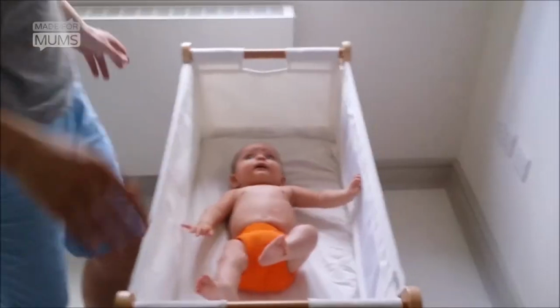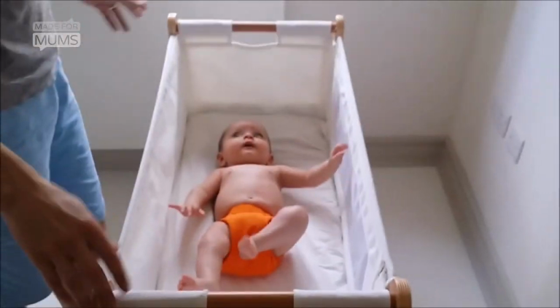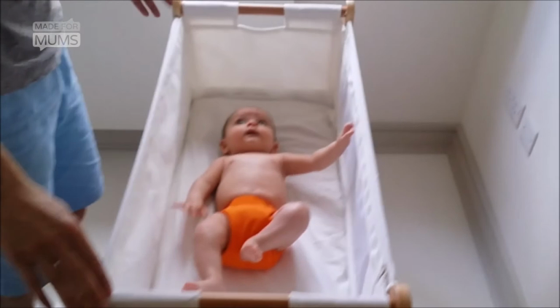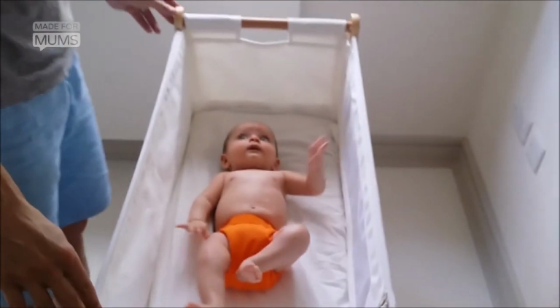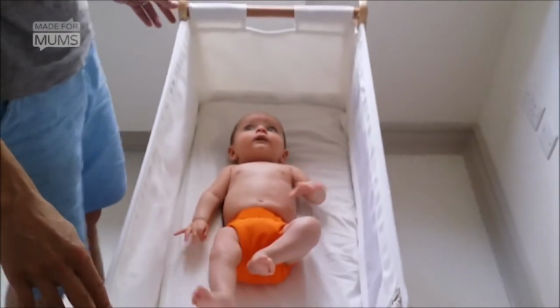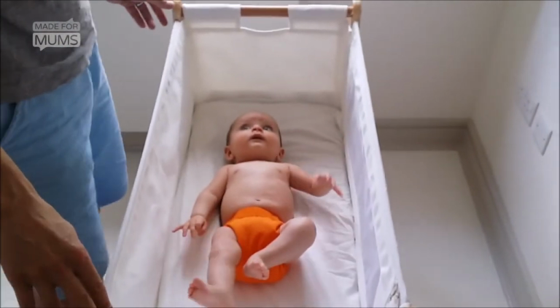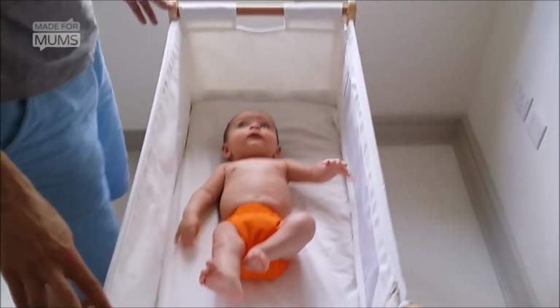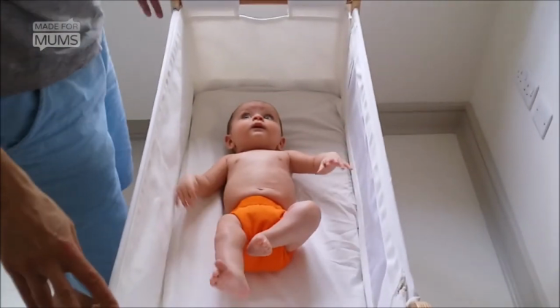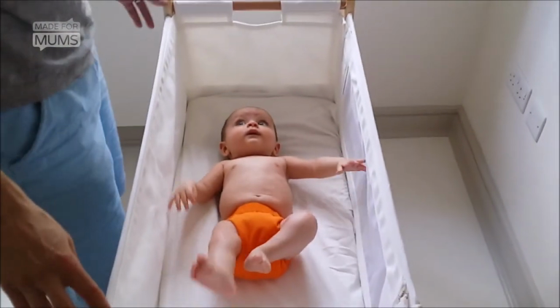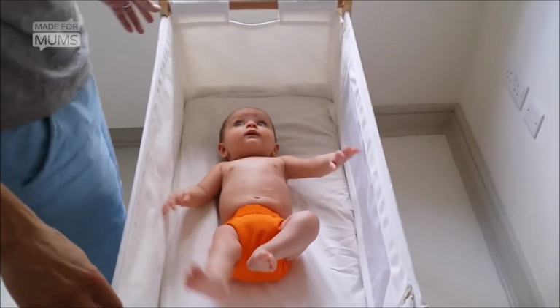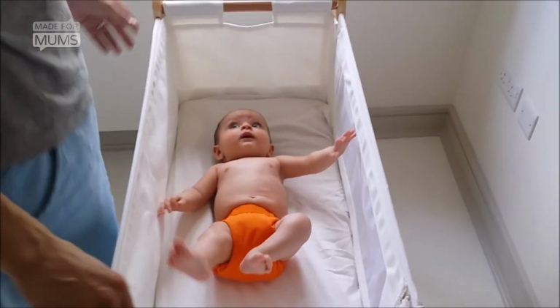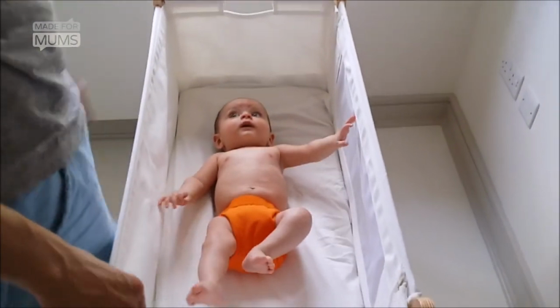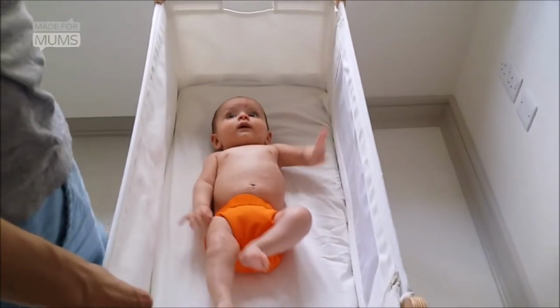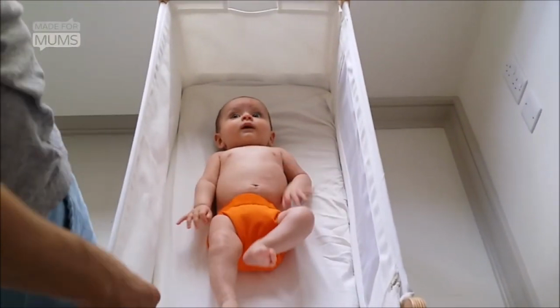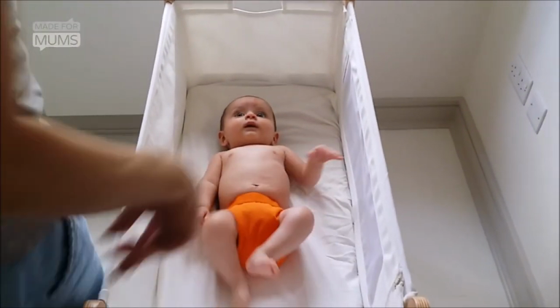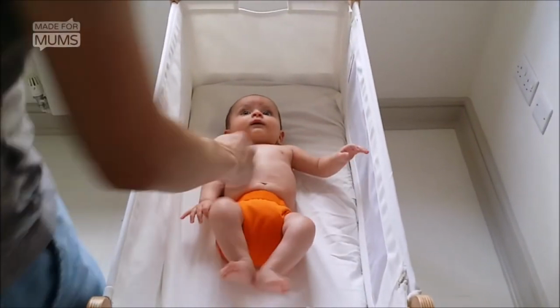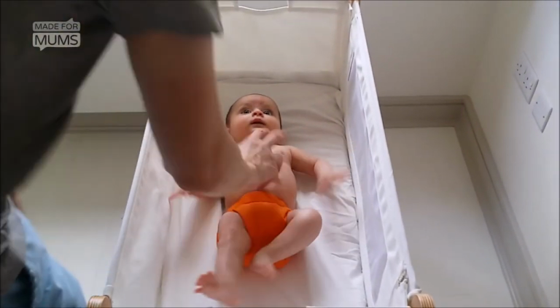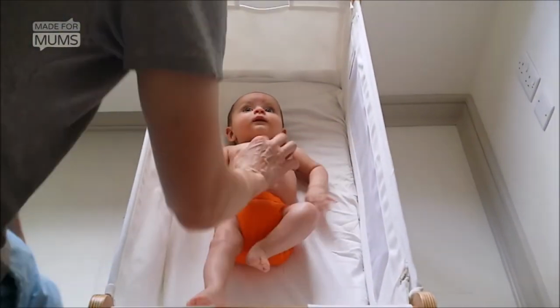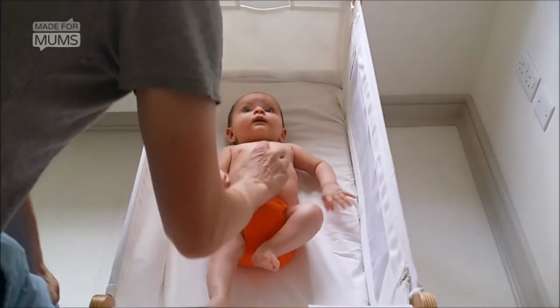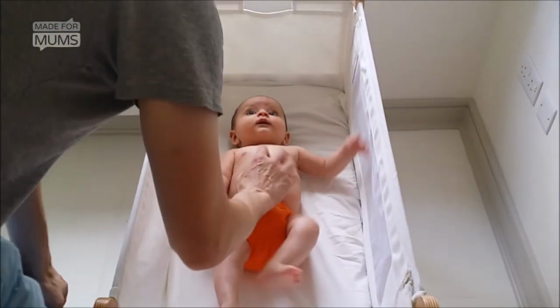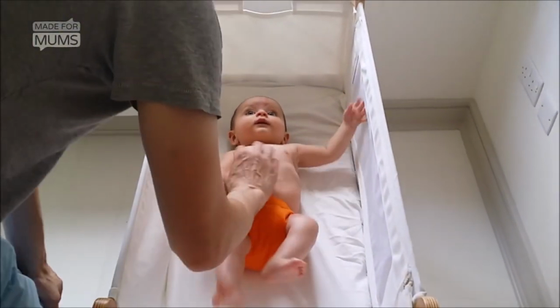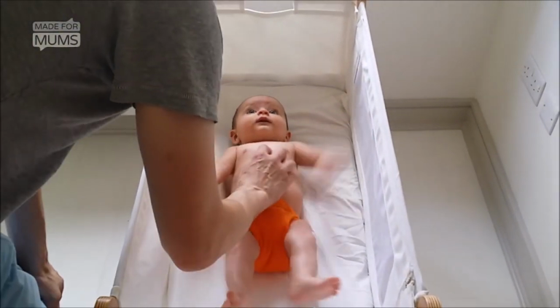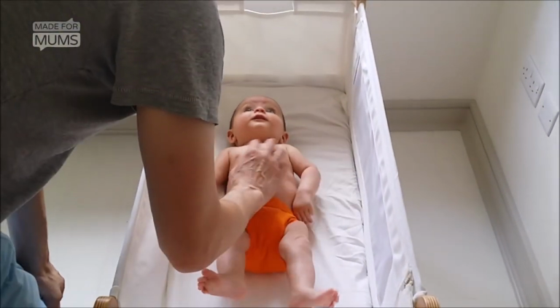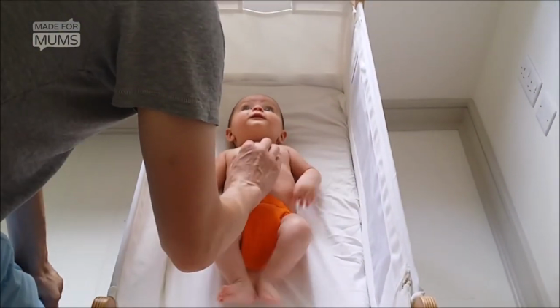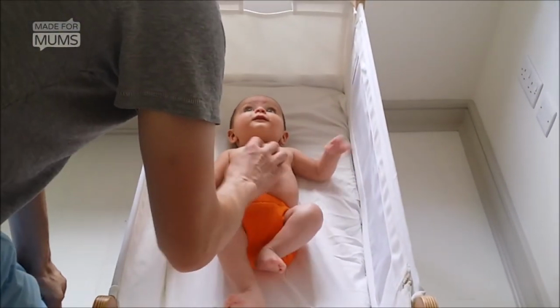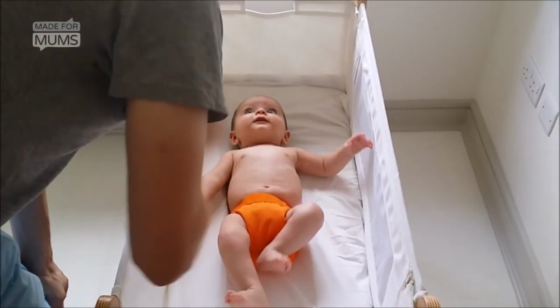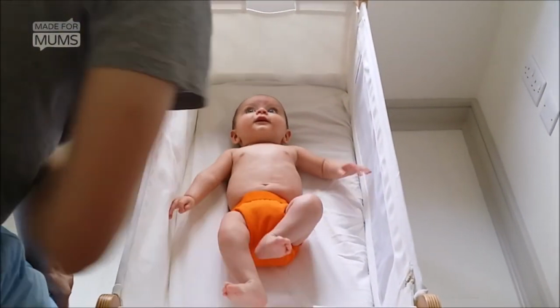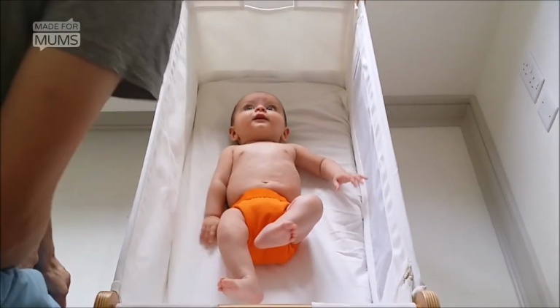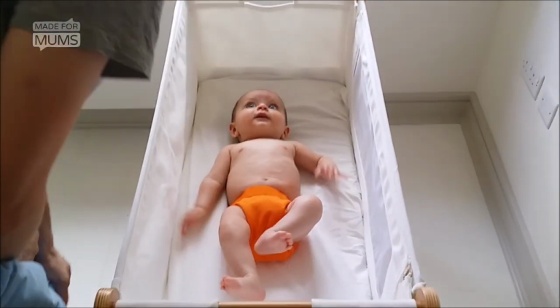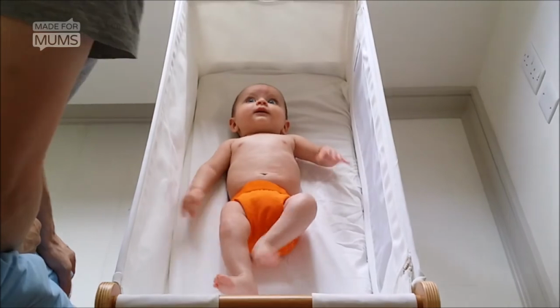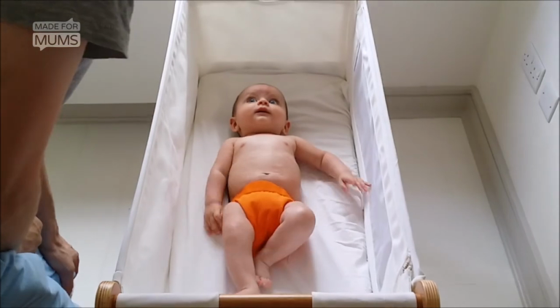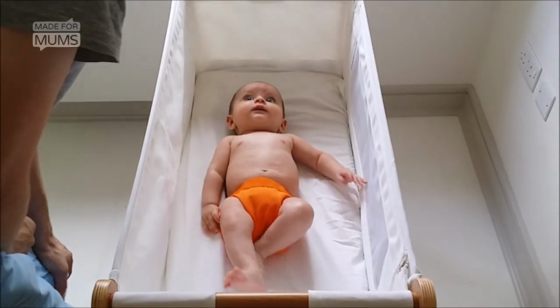Theo's about five and a half kilos and about 60 centimetres long, just to give you an idea of scale. Alright, let's go.